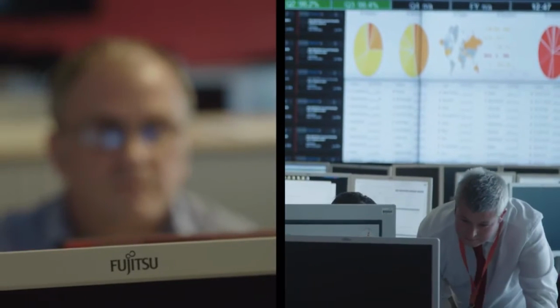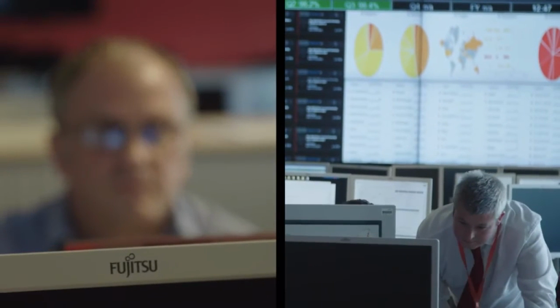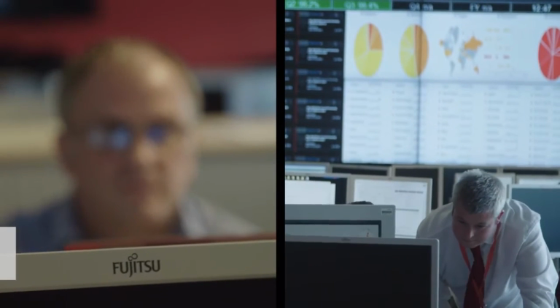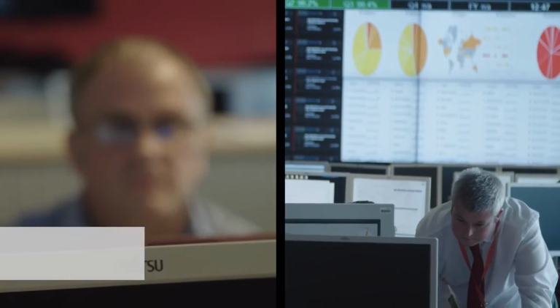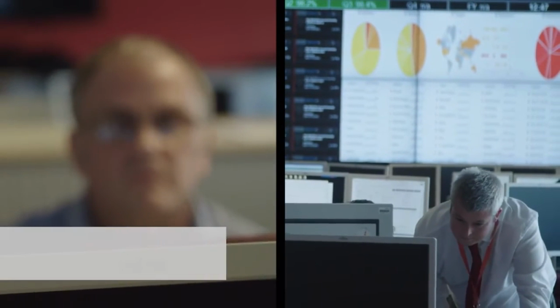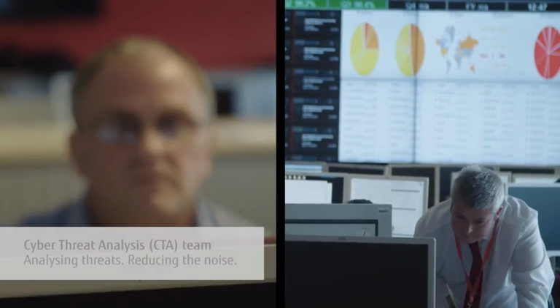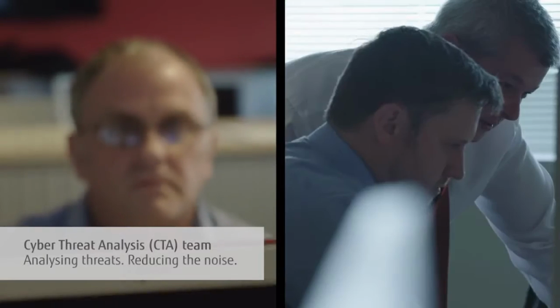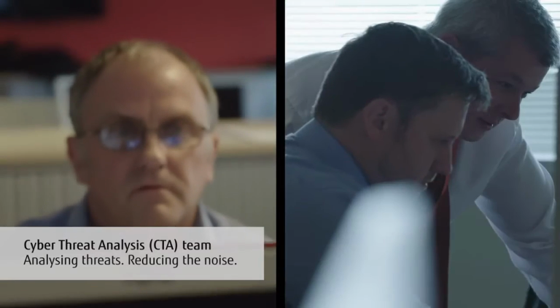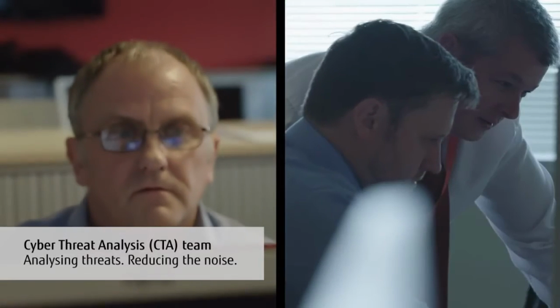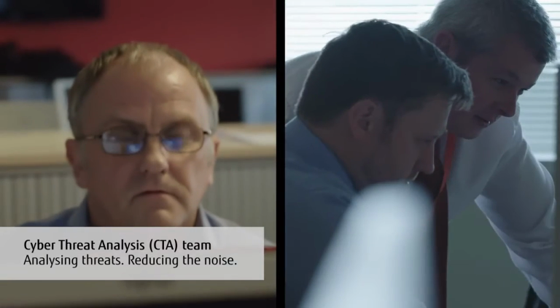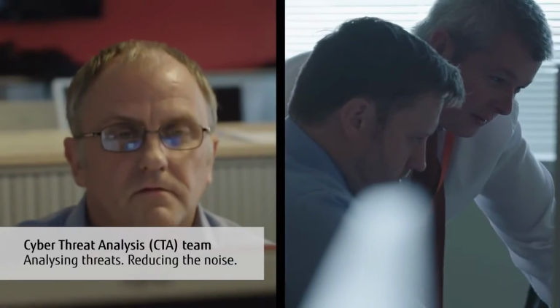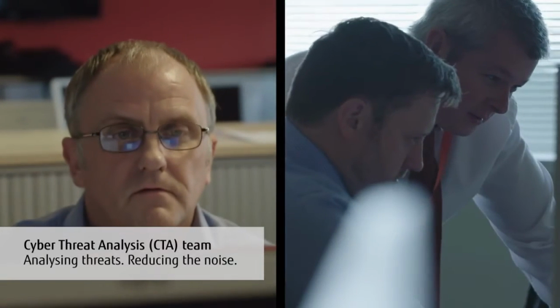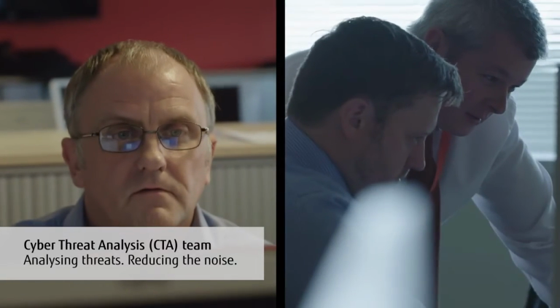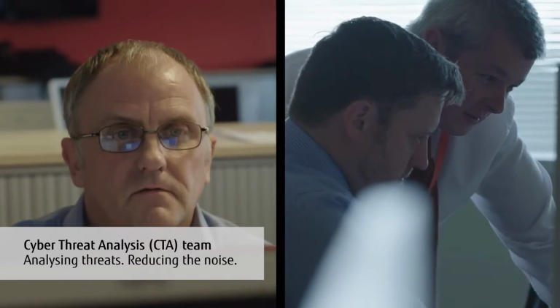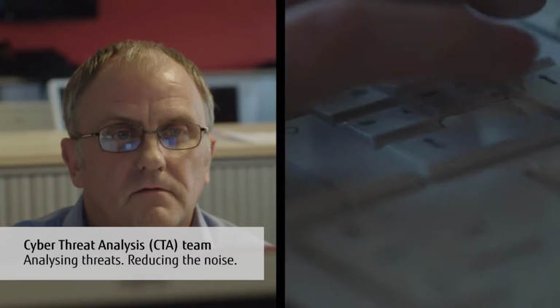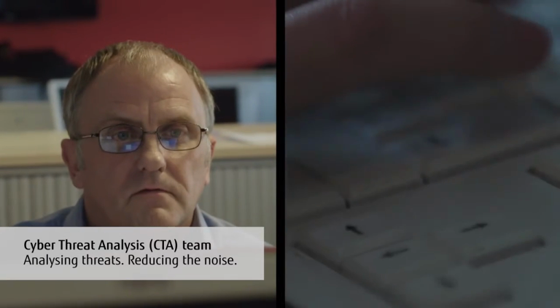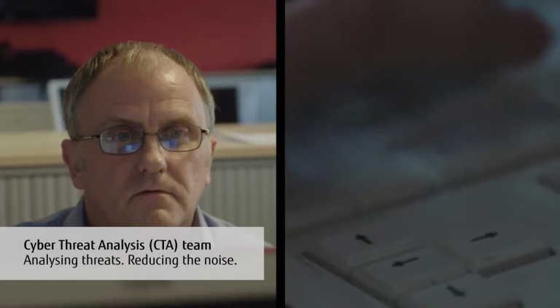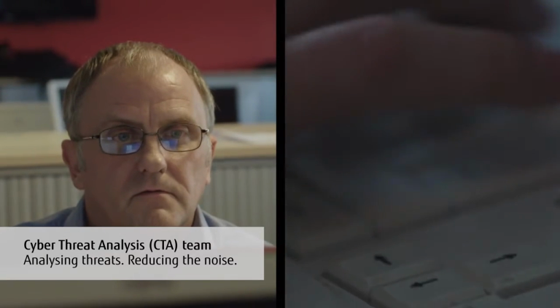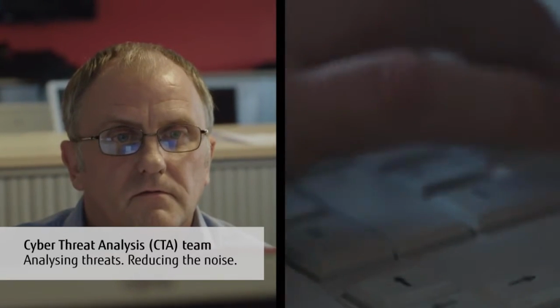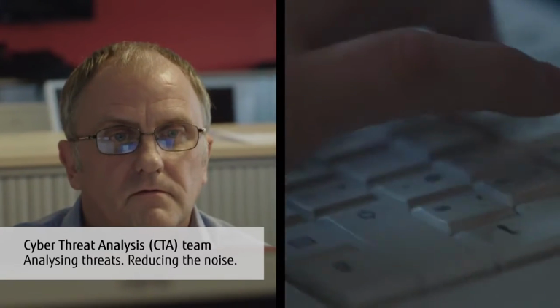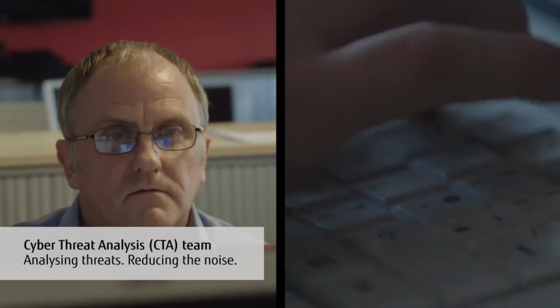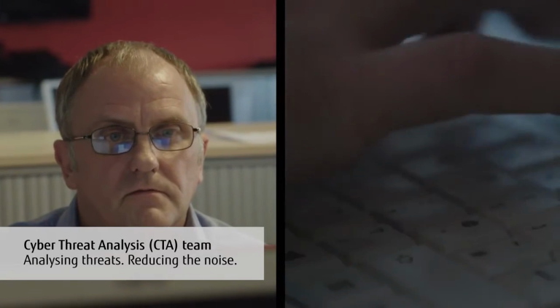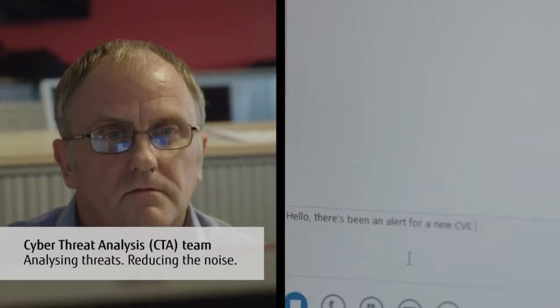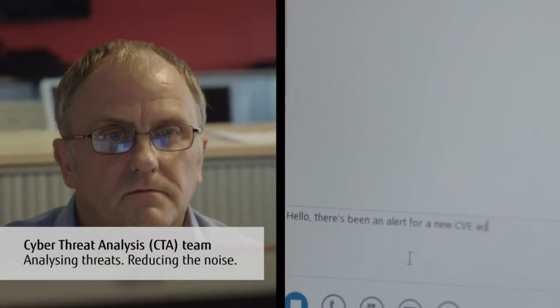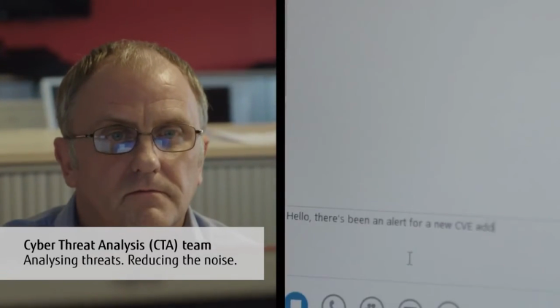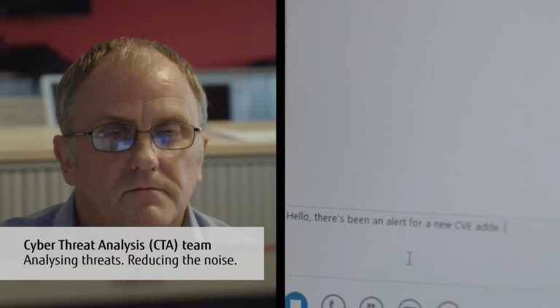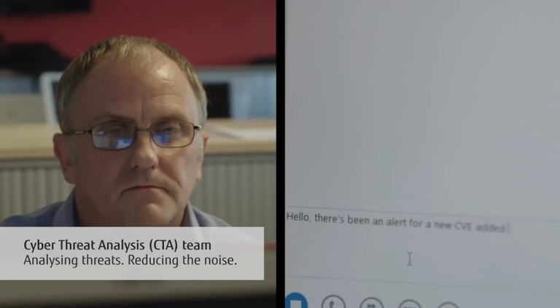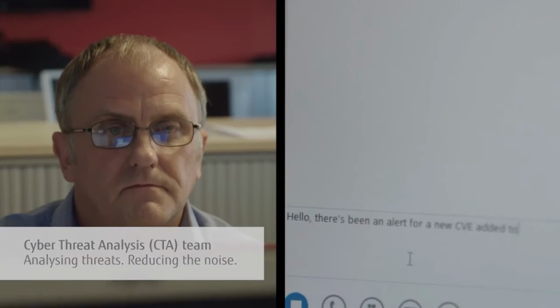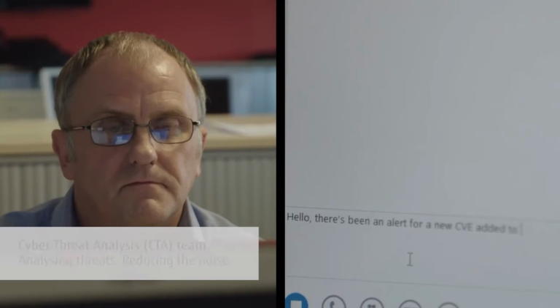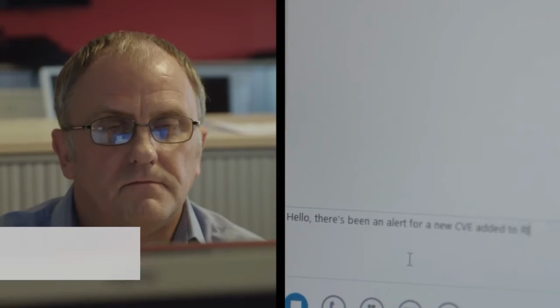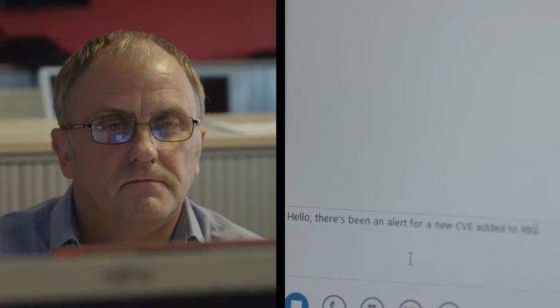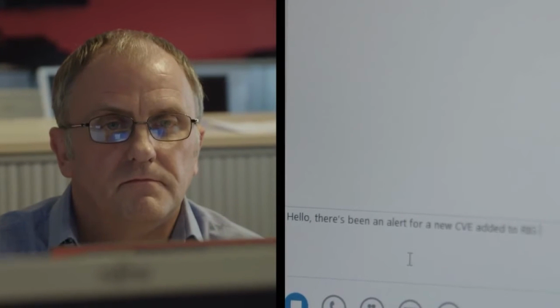With the threat spotted and the information scrutinised, we're ready to analyse it.